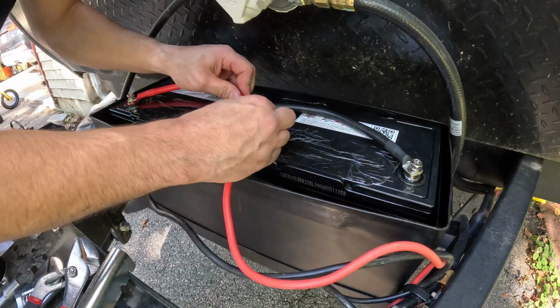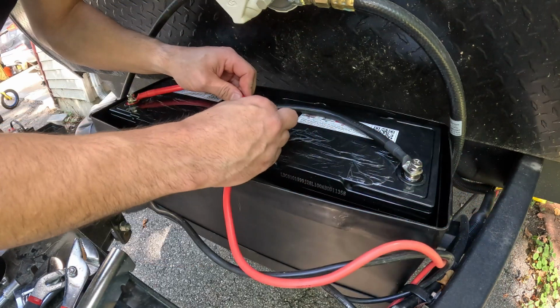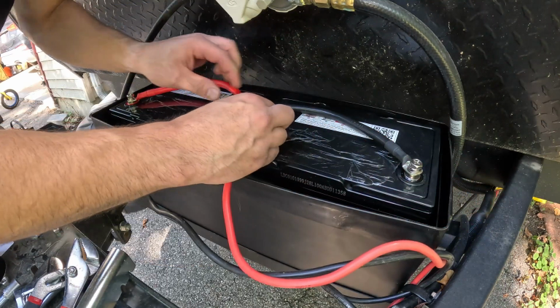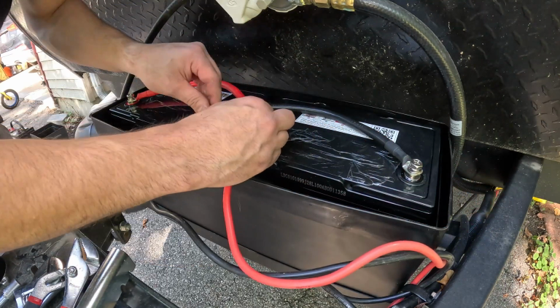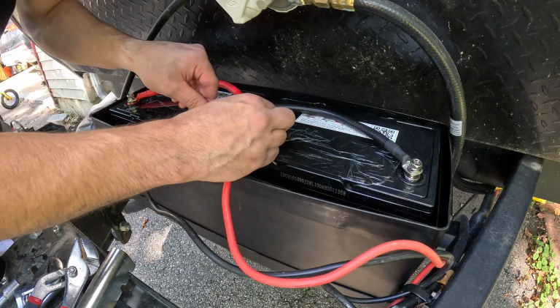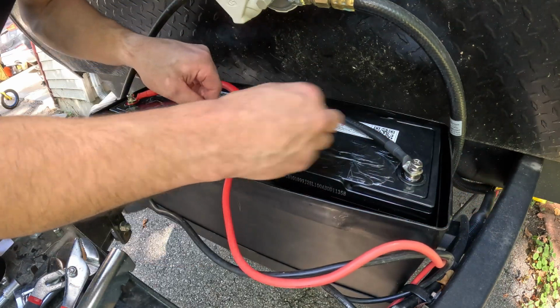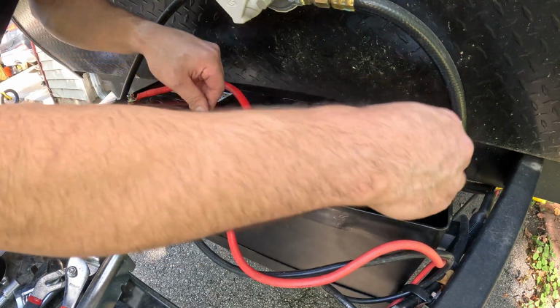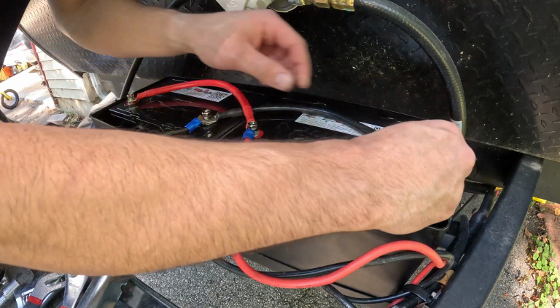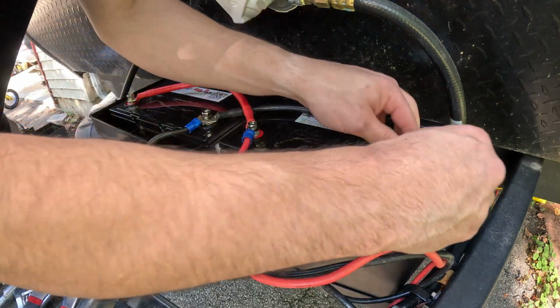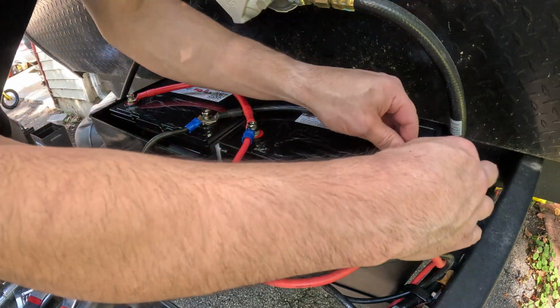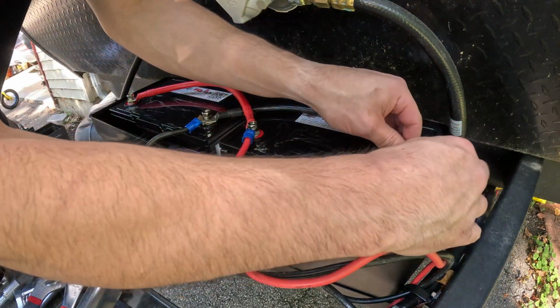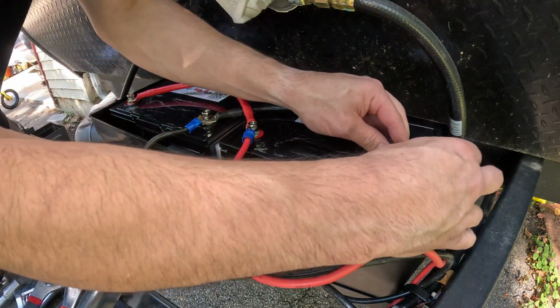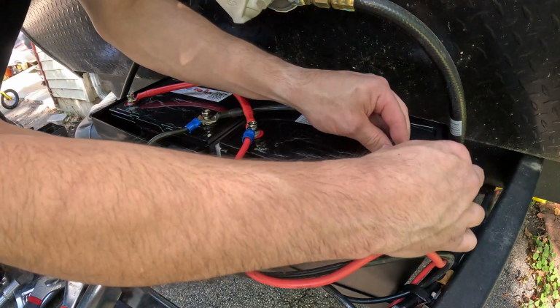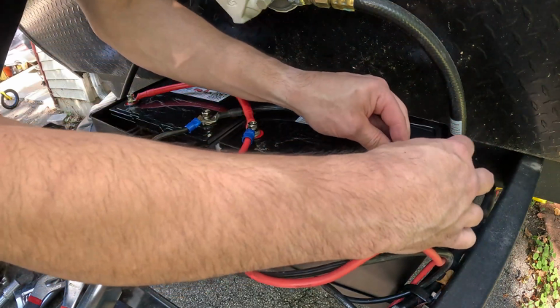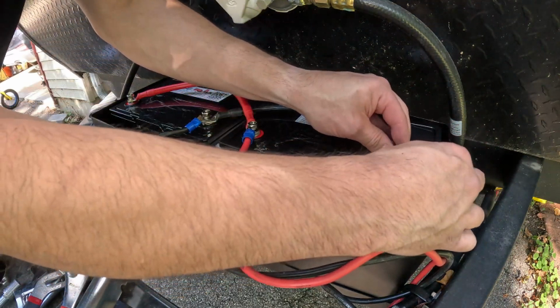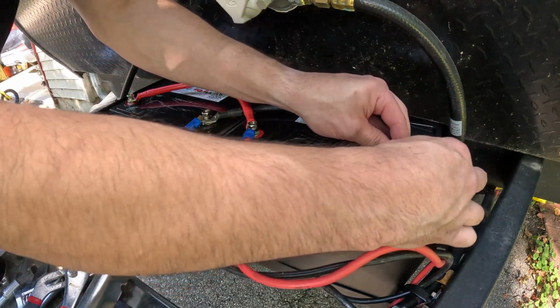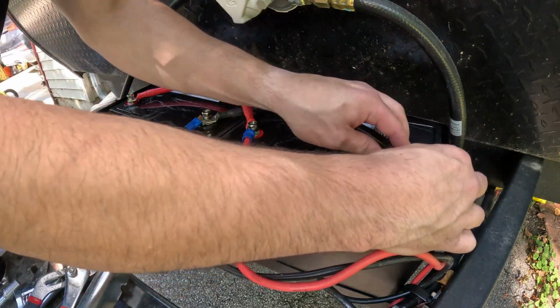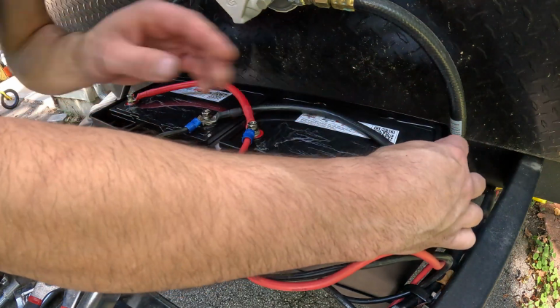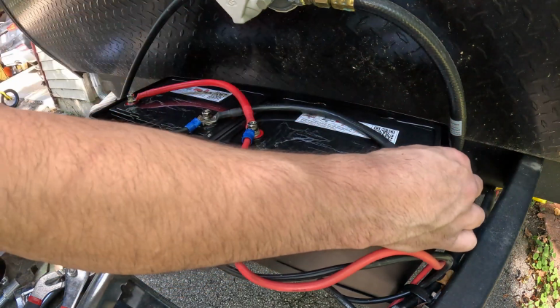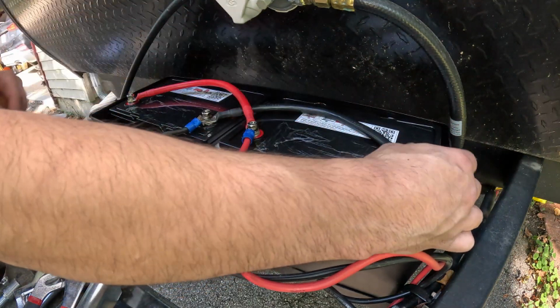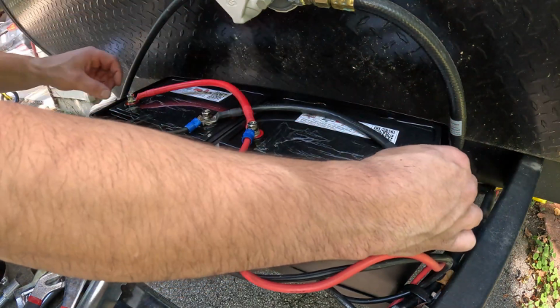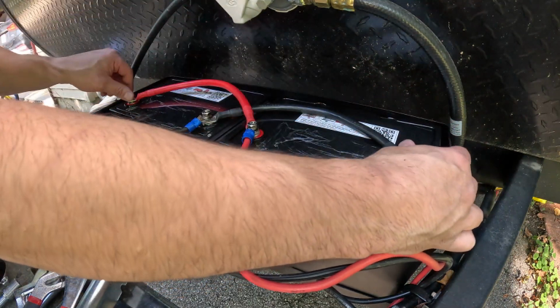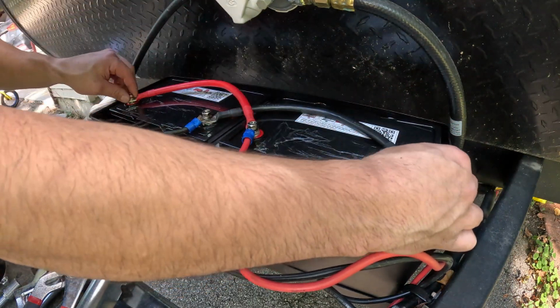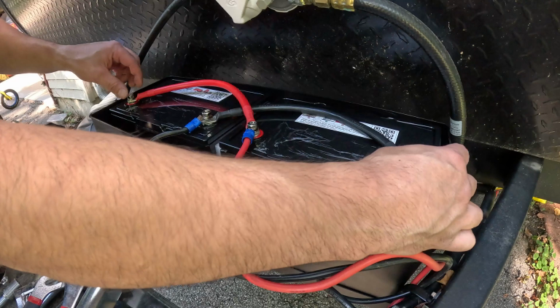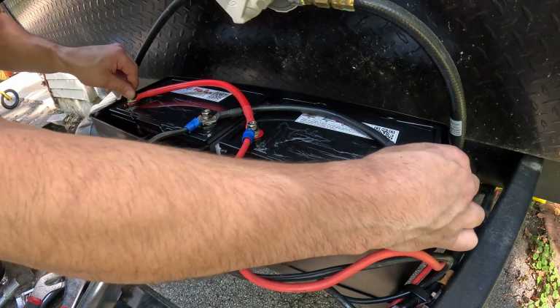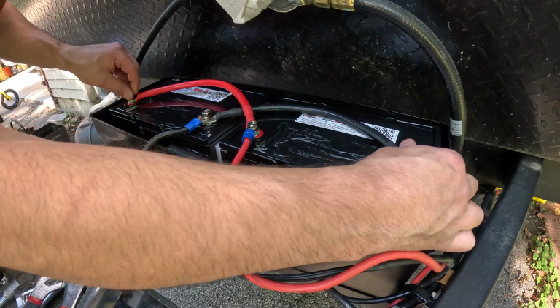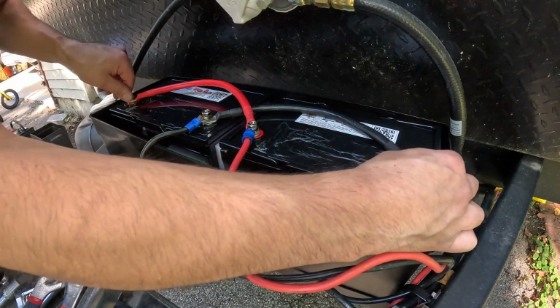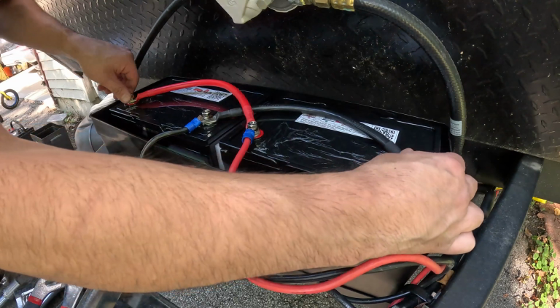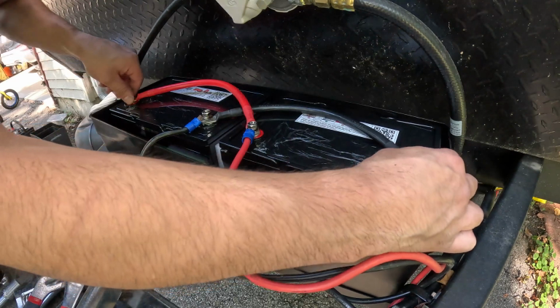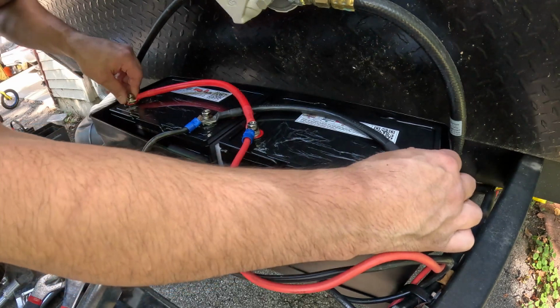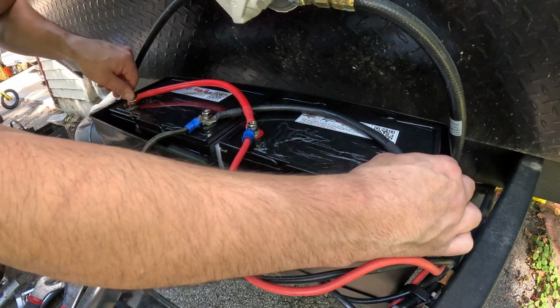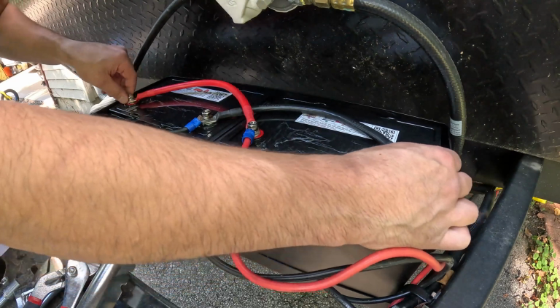I should probably mention you should disconnect your power on the inside of the camper just to be safe.